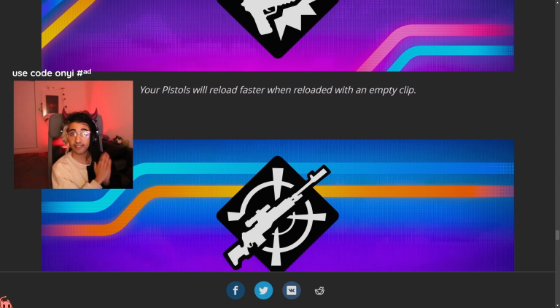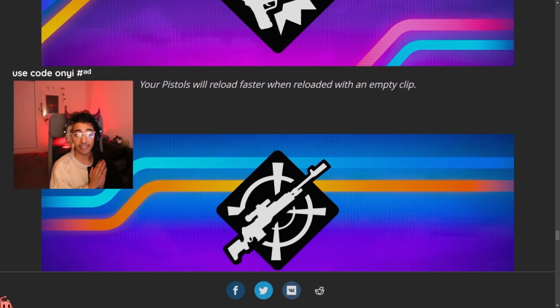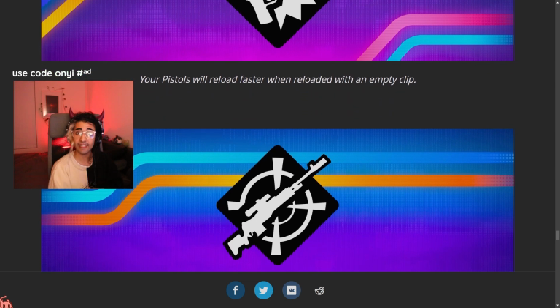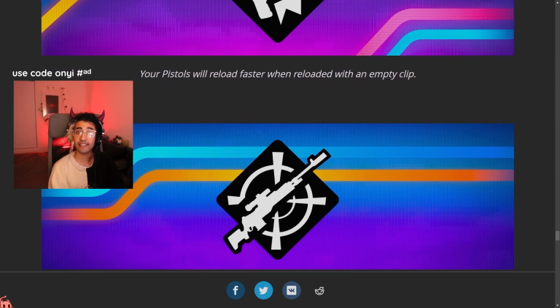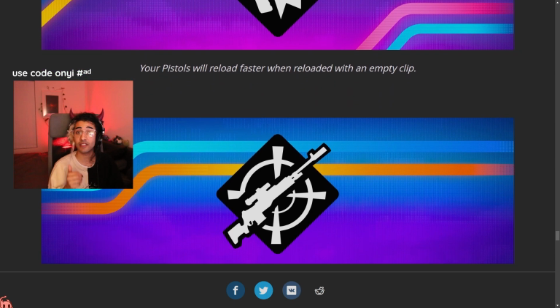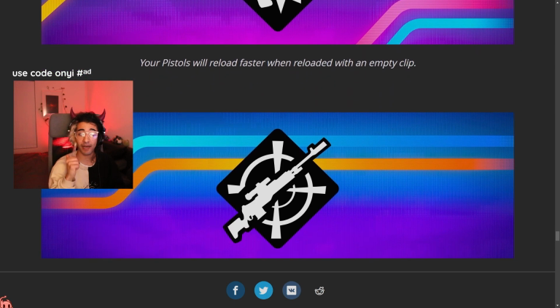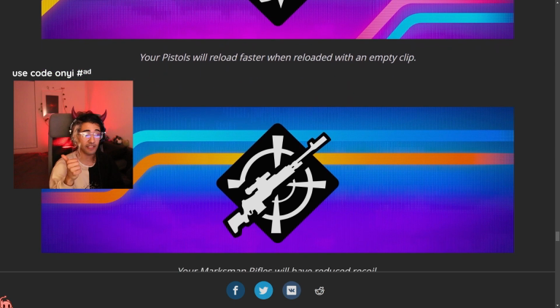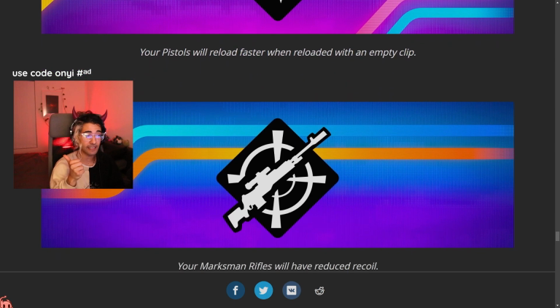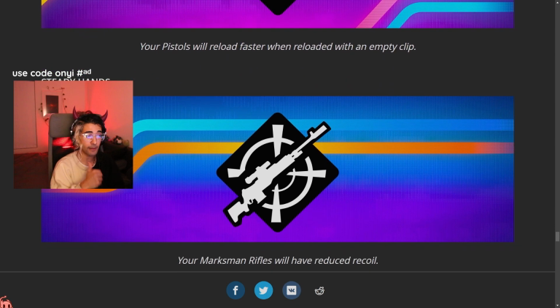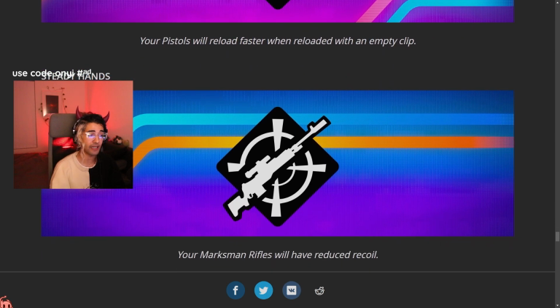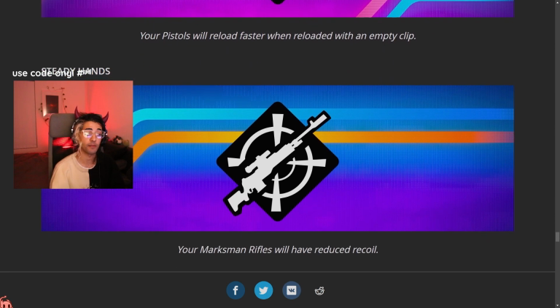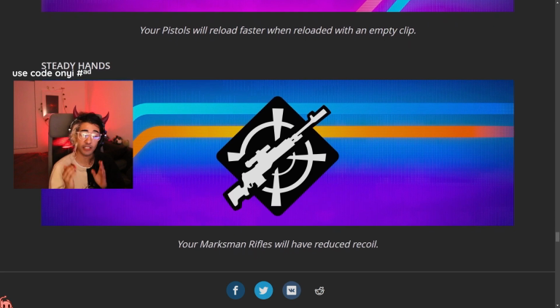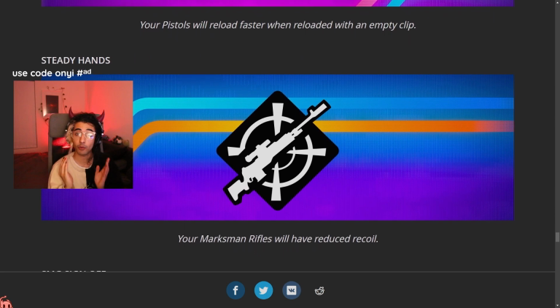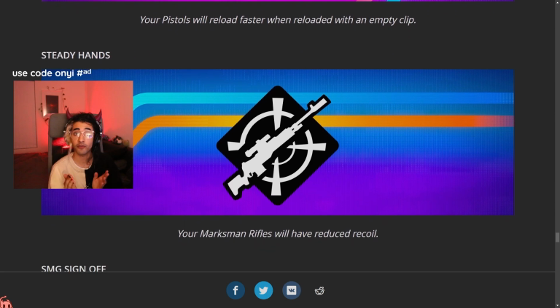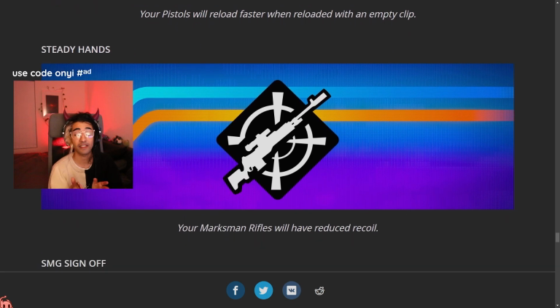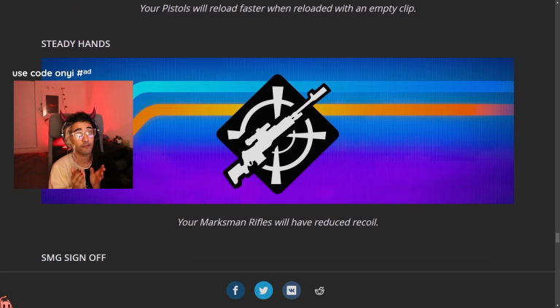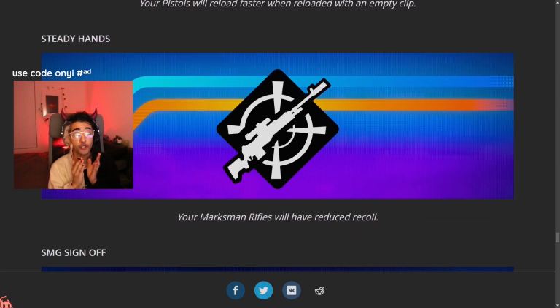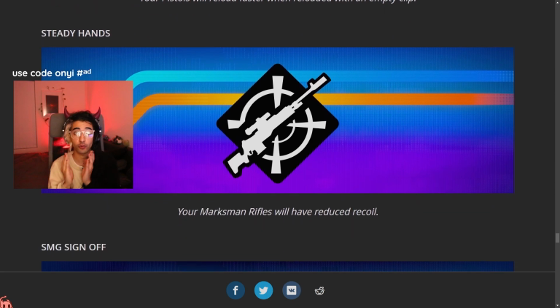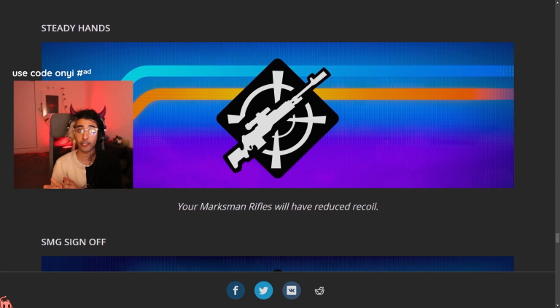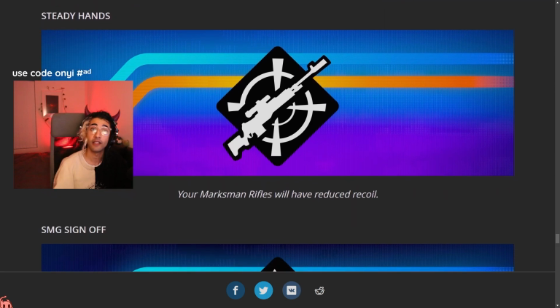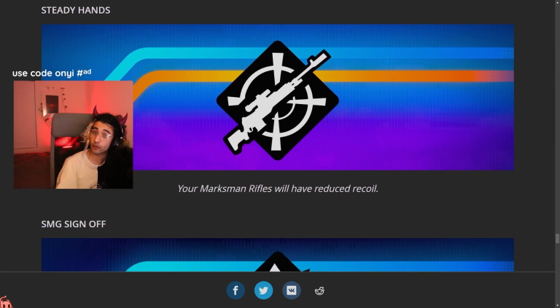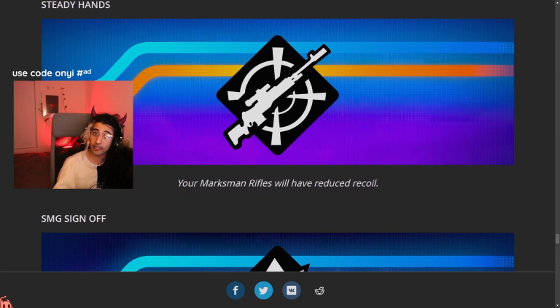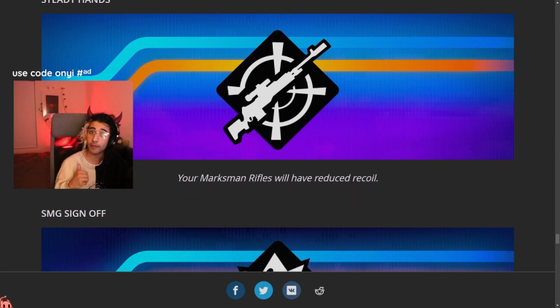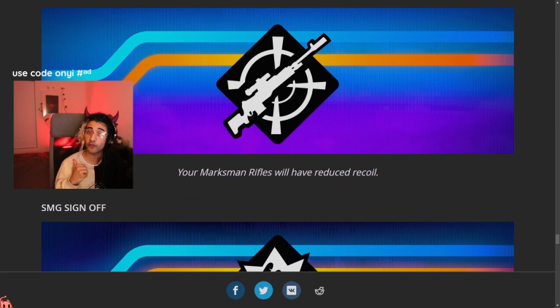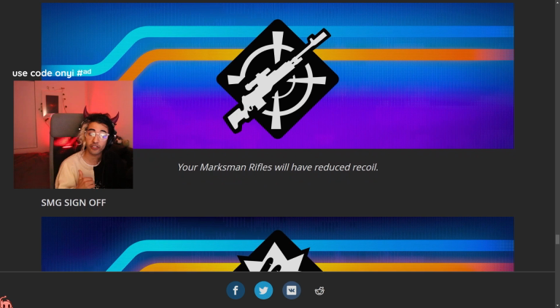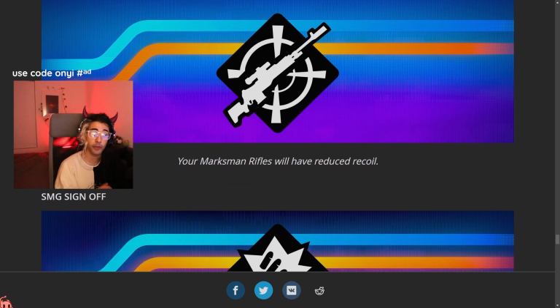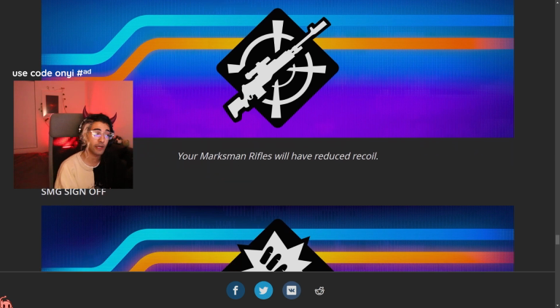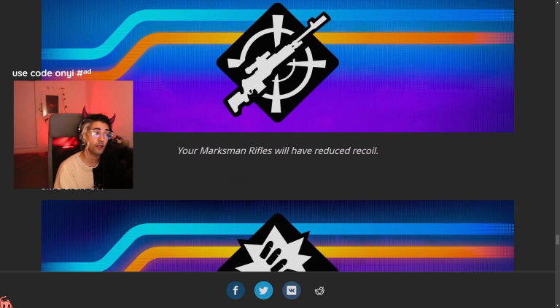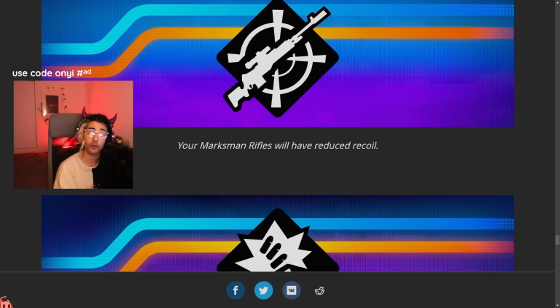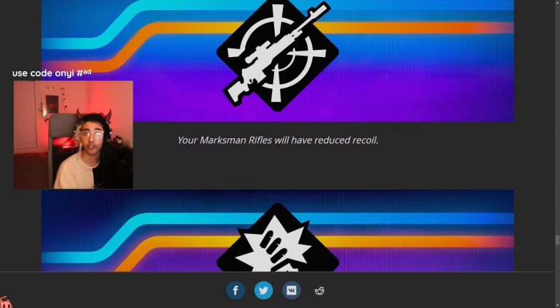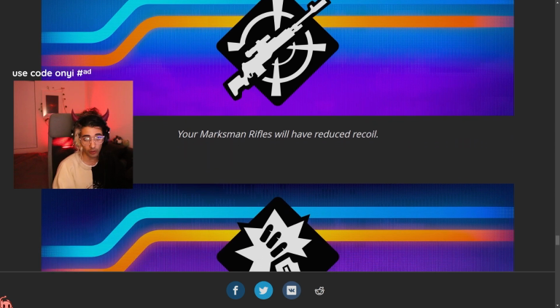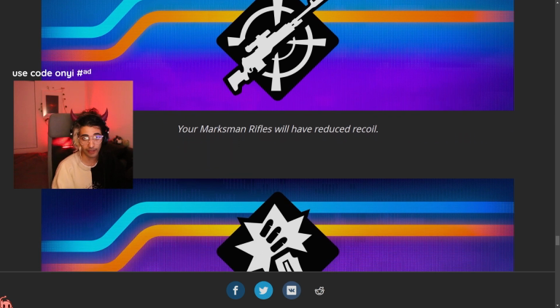Steady Hands — this one's a buff to DMRs. Marksman rifles now have reduced recoil, which is really going to be good for zero build and also controller players.